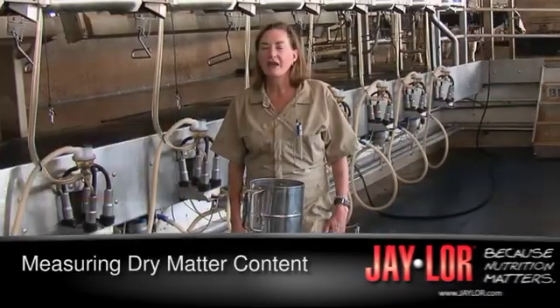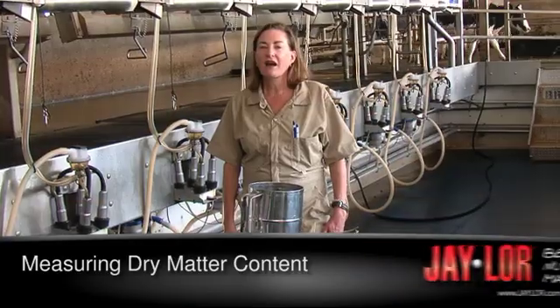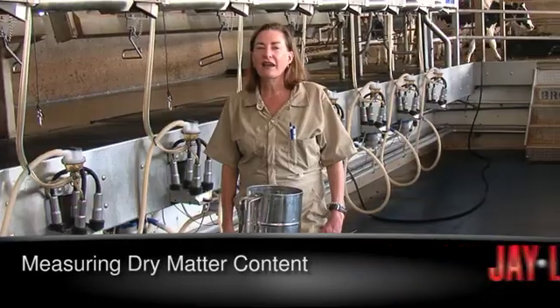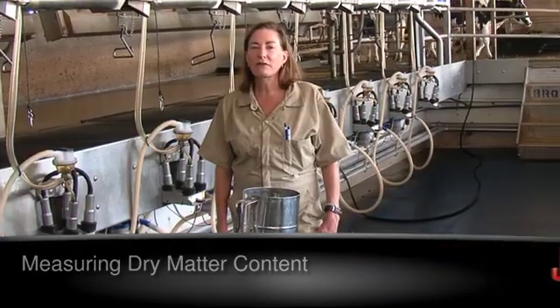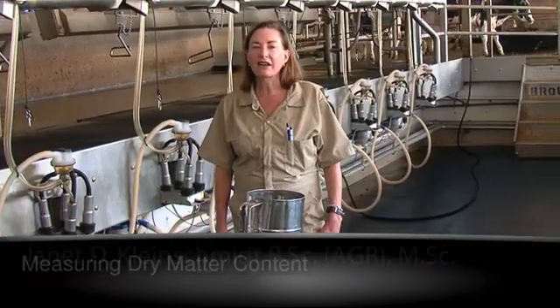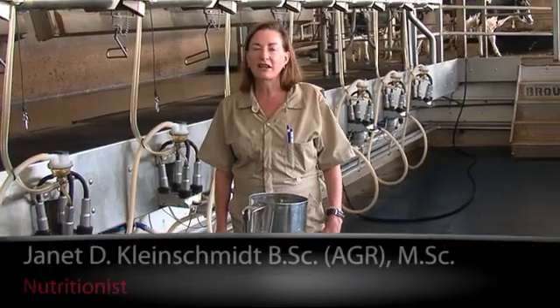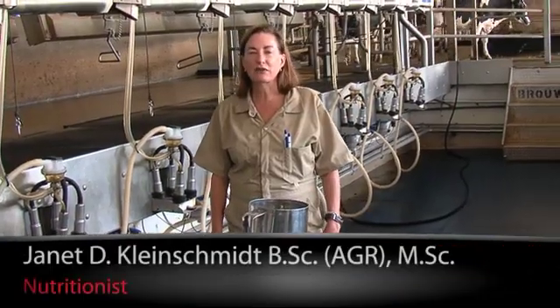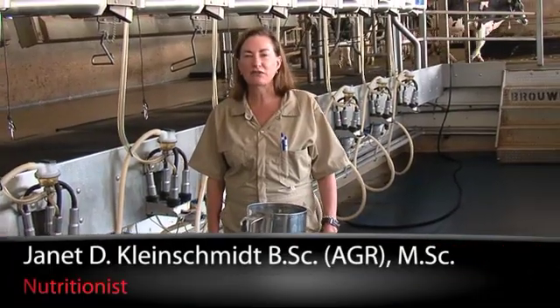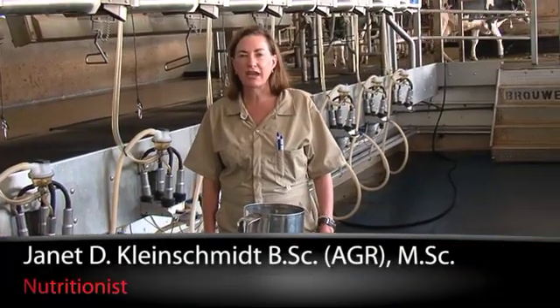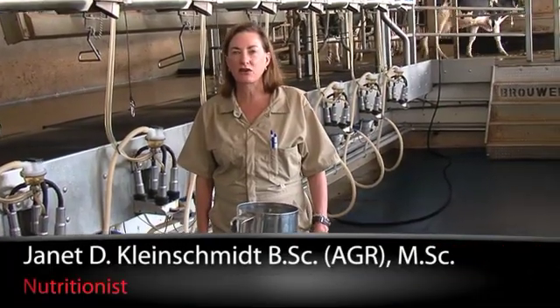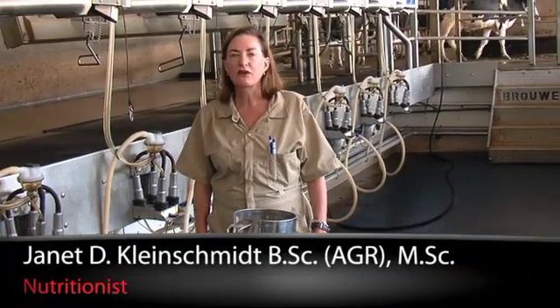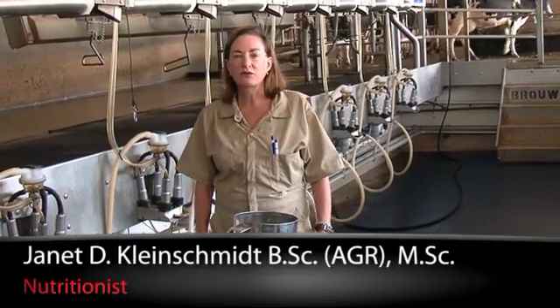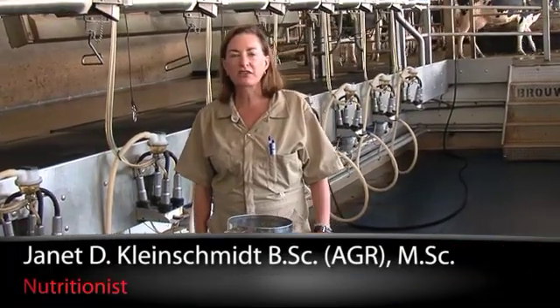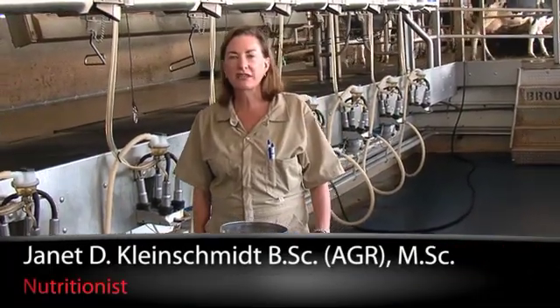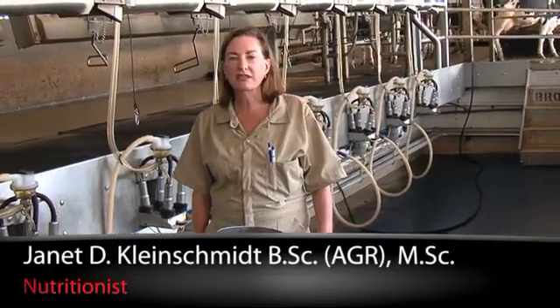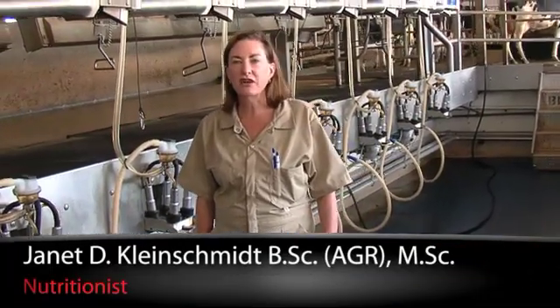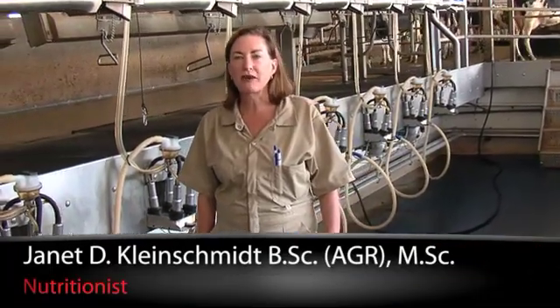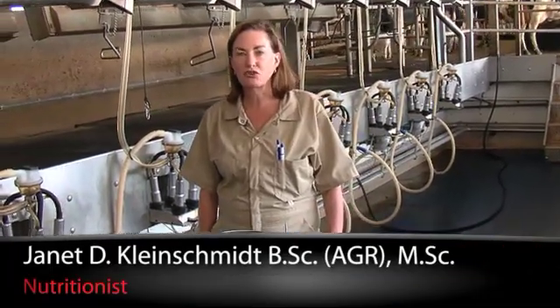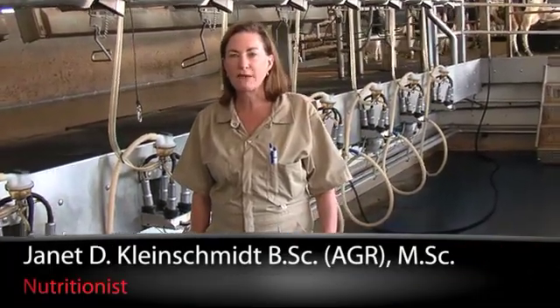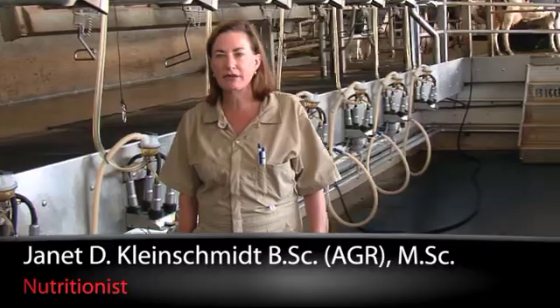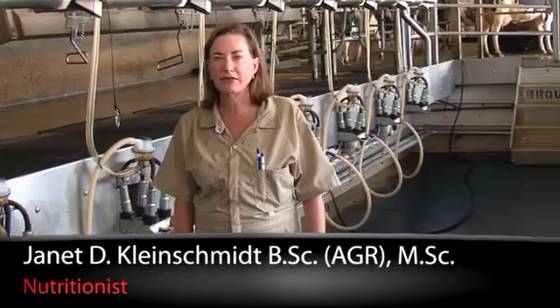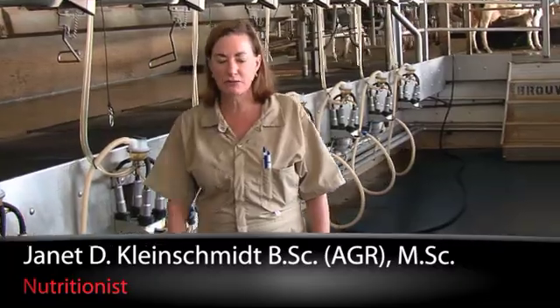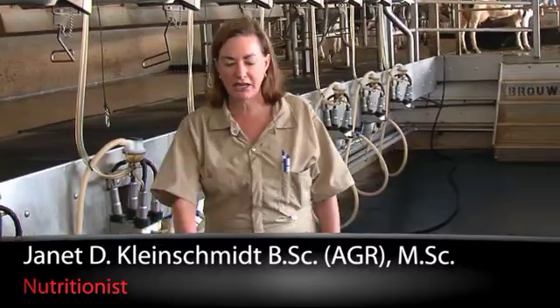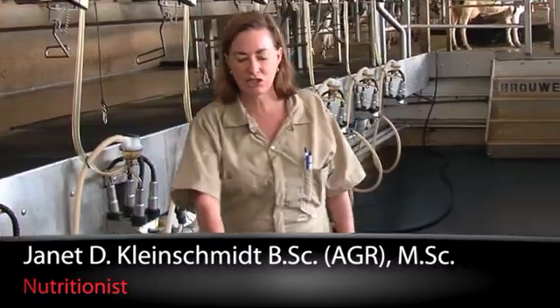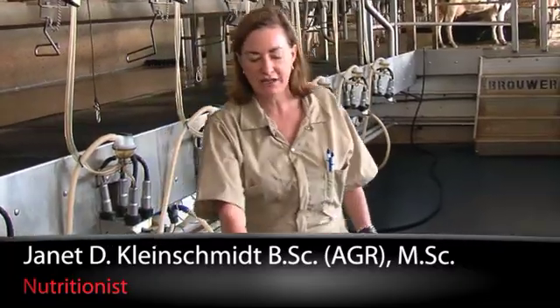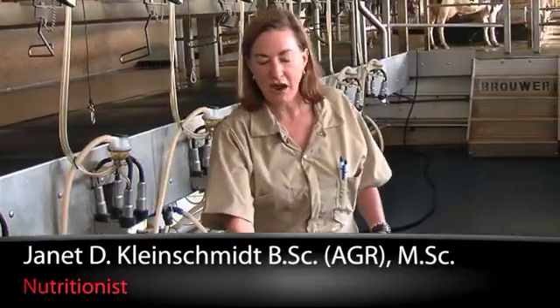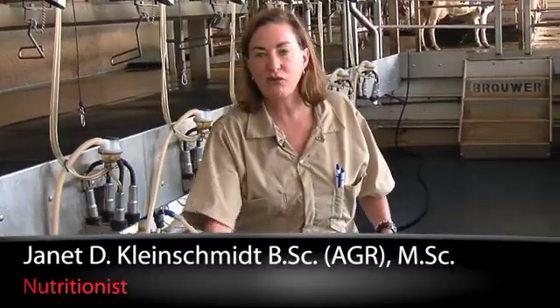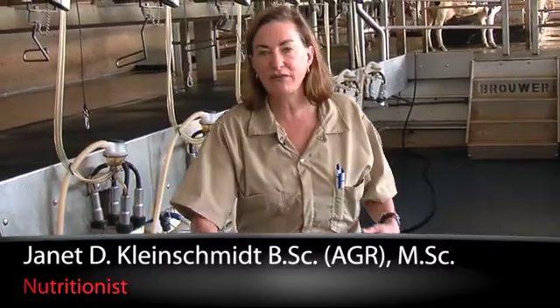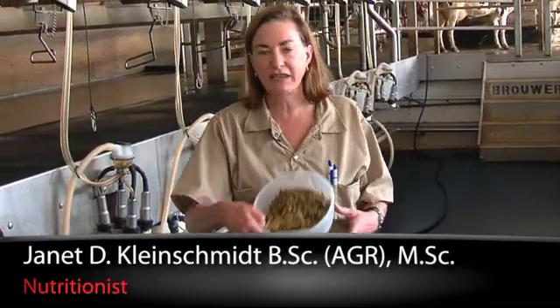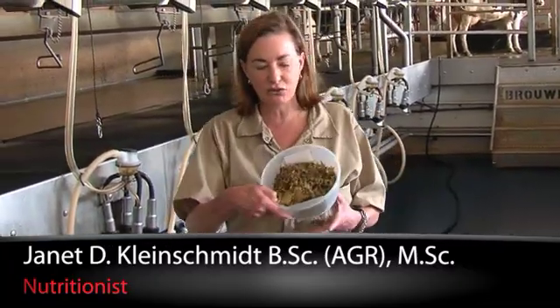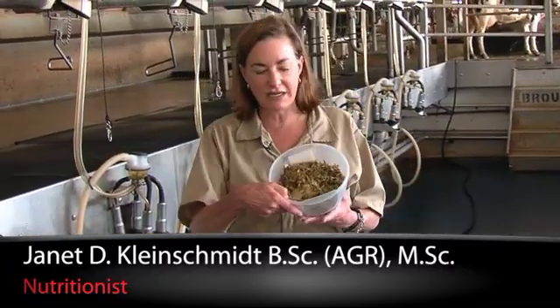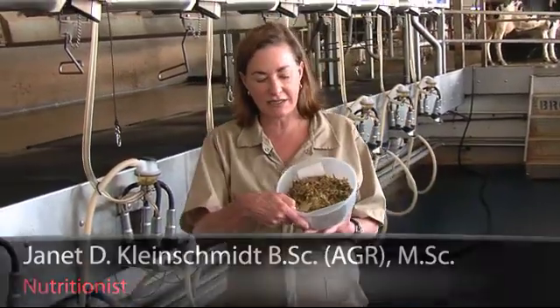Hi, I'm Jan Kleinschmidt for J-Lore. We're here today to talk about dry matter determinations of wet feed ingredients.